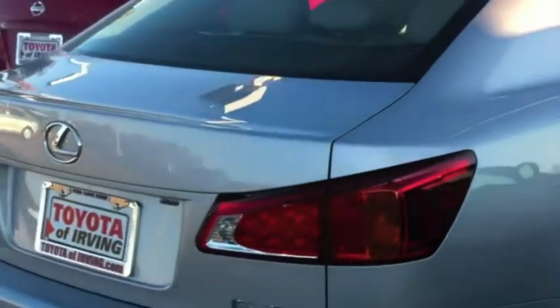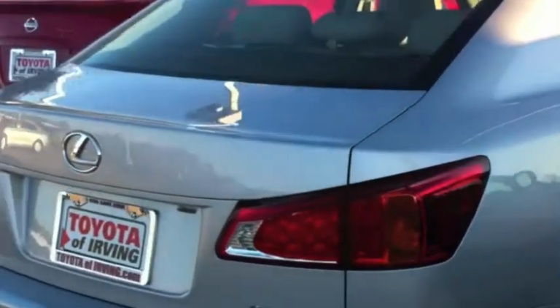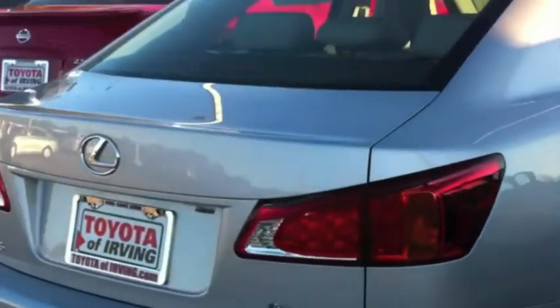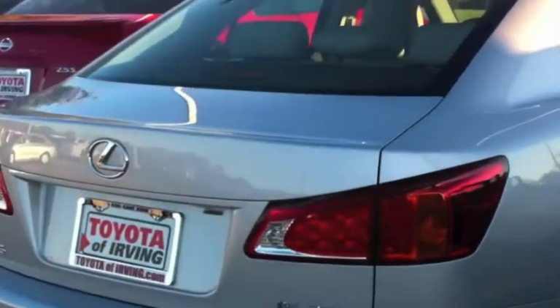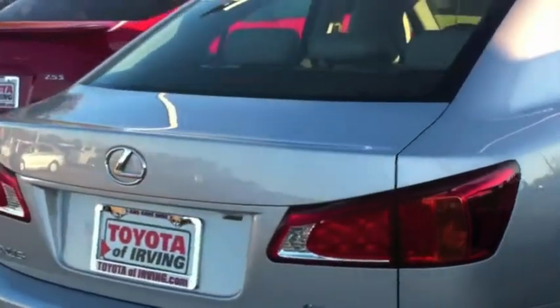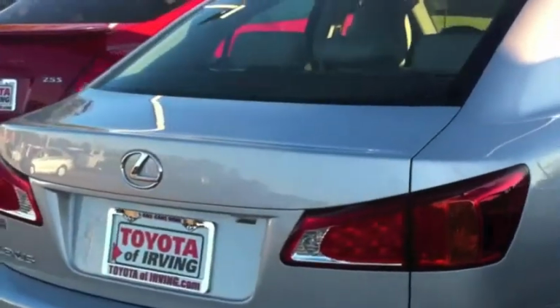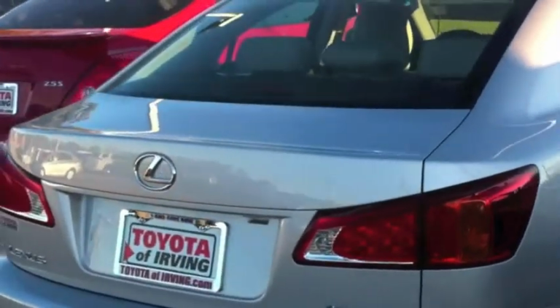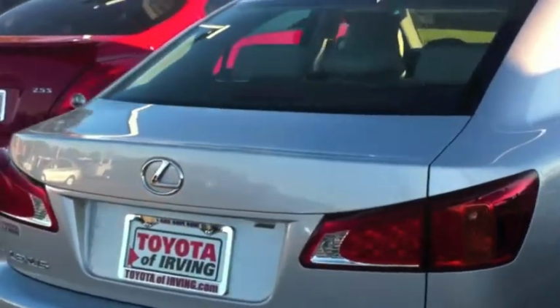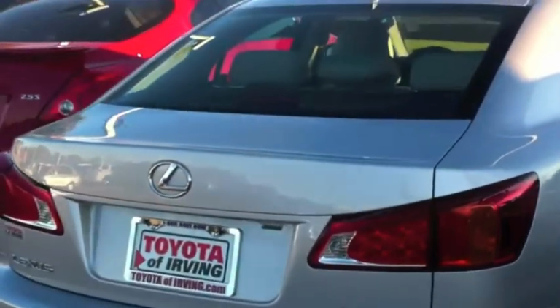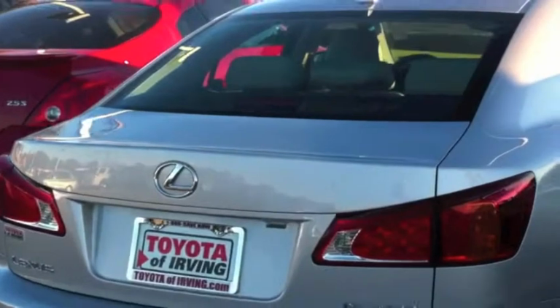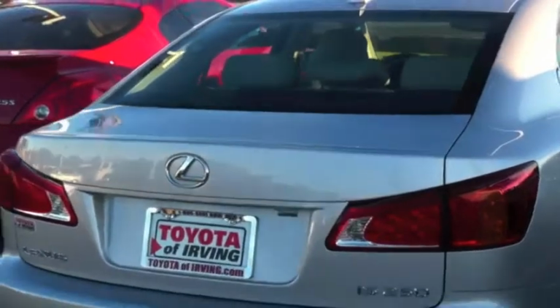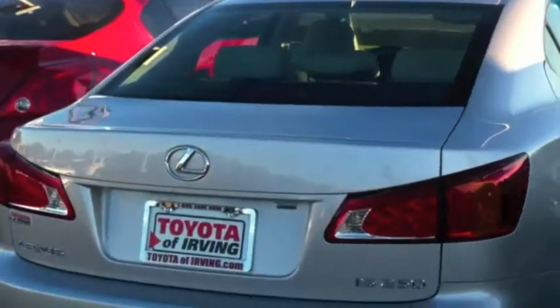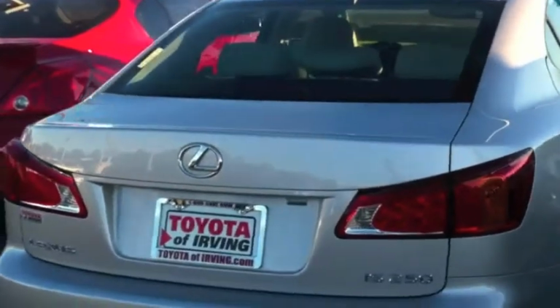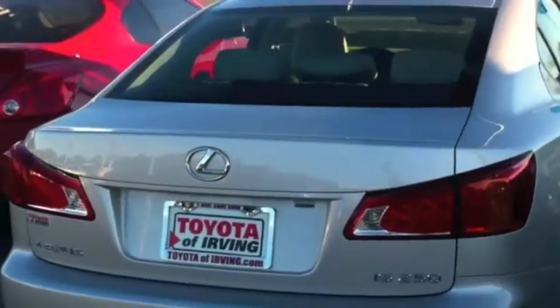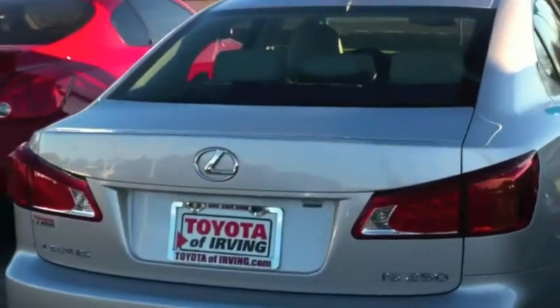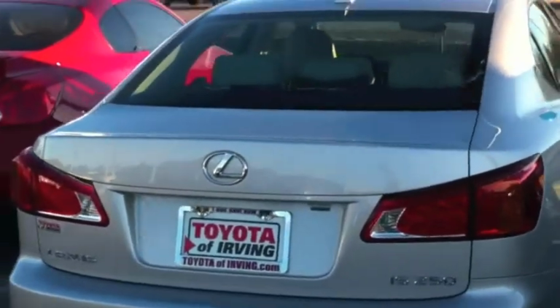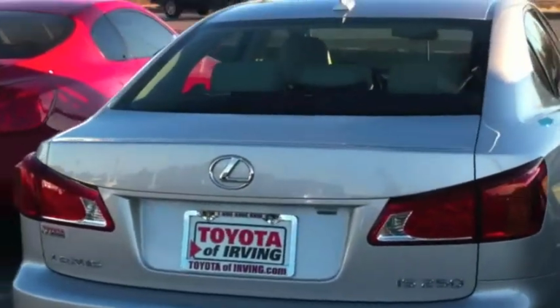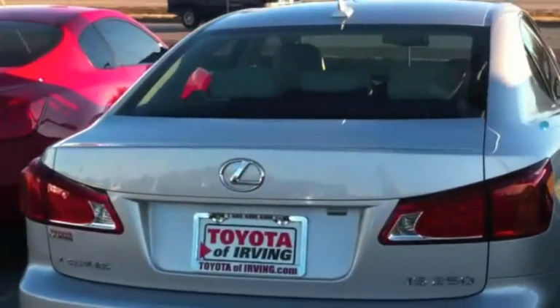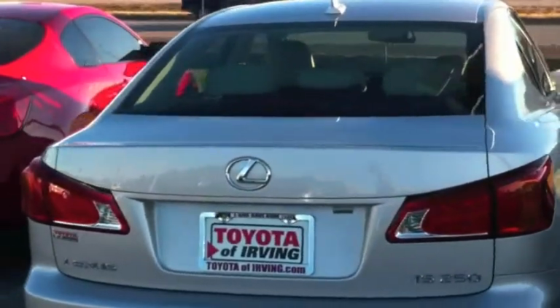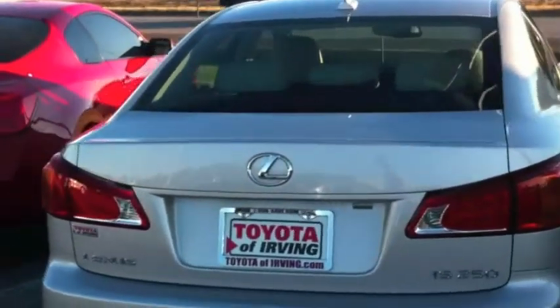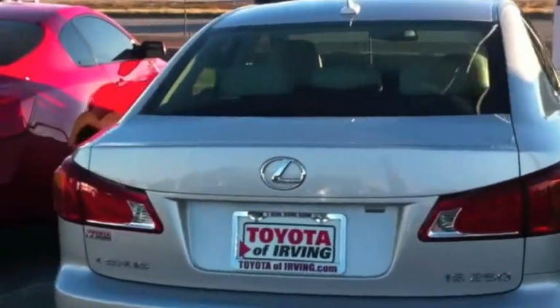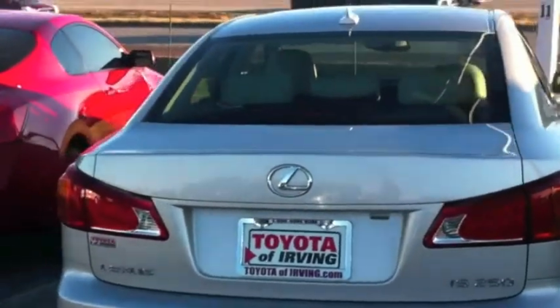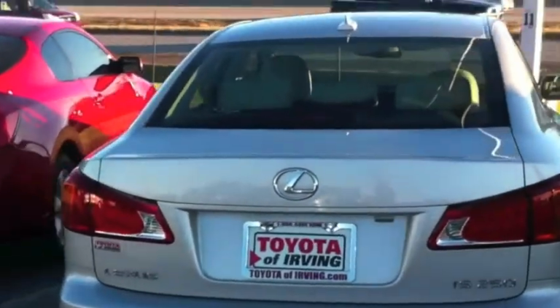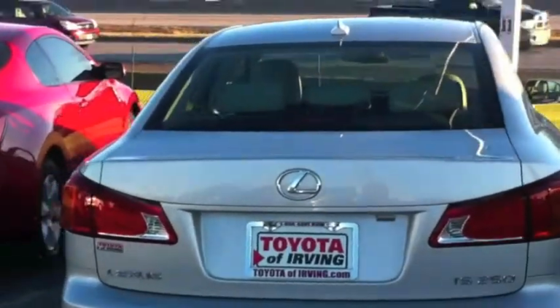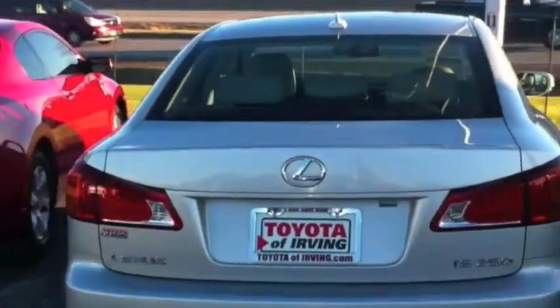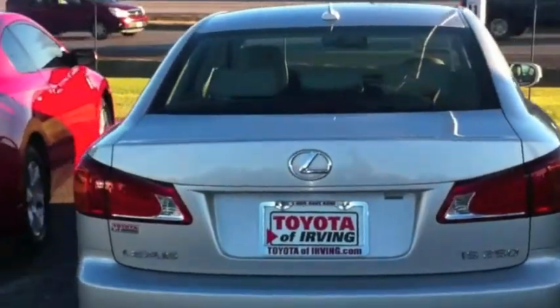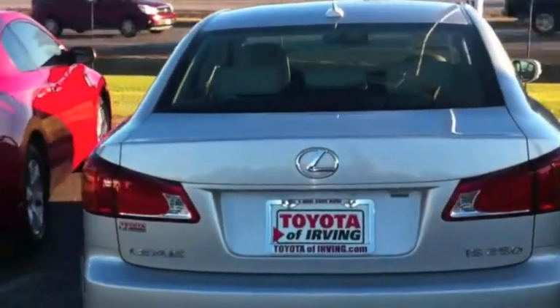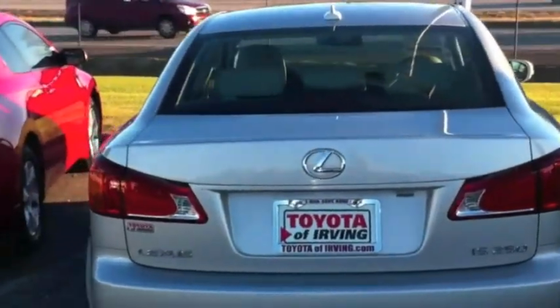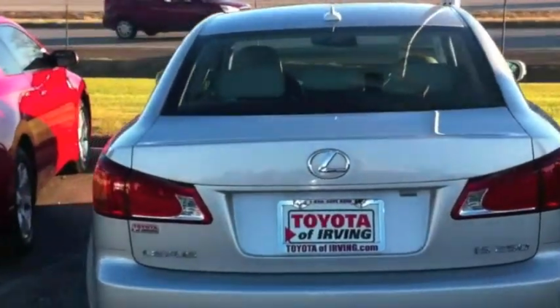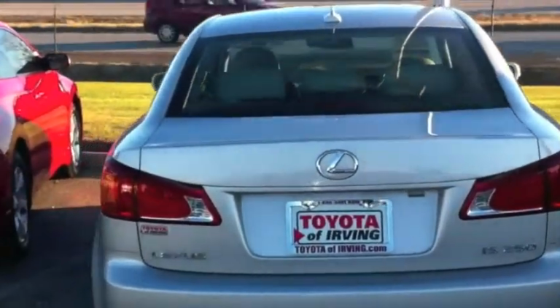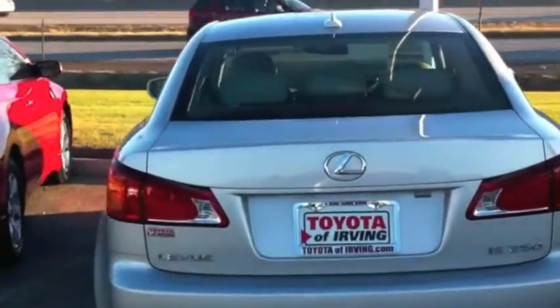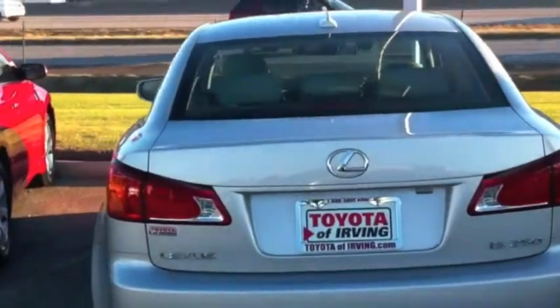It has LED tail lights. As you can see, it has the curving white reverse light. That means this is the last update — this is one of the newer IS models.